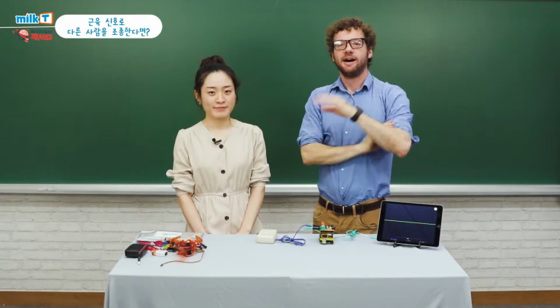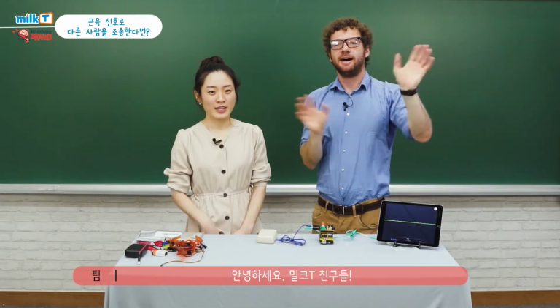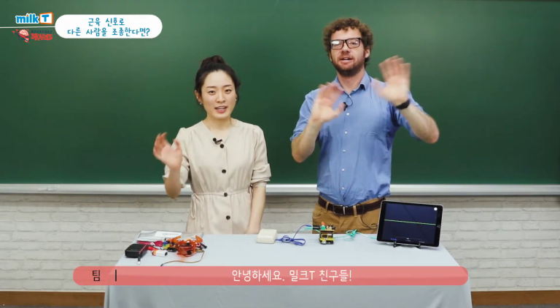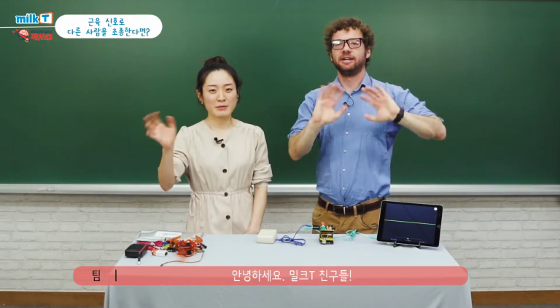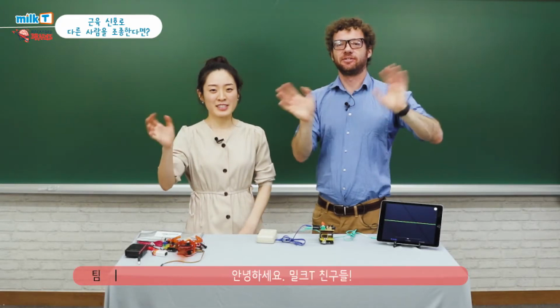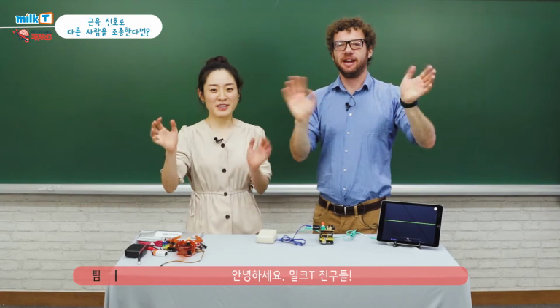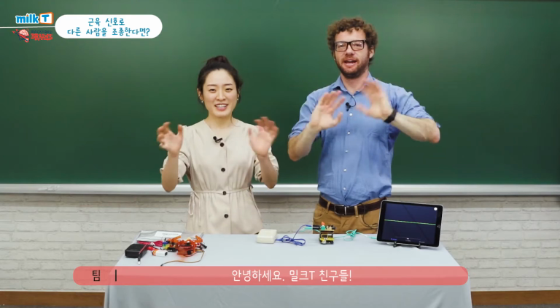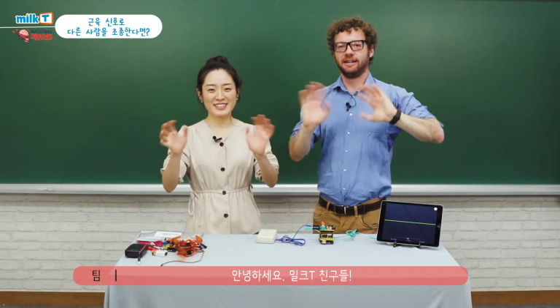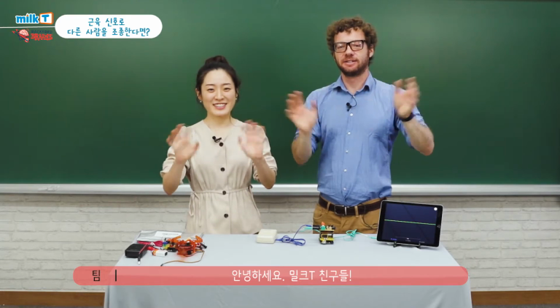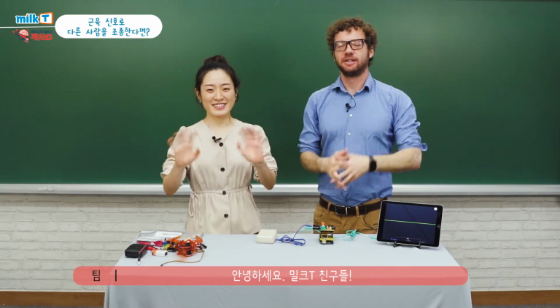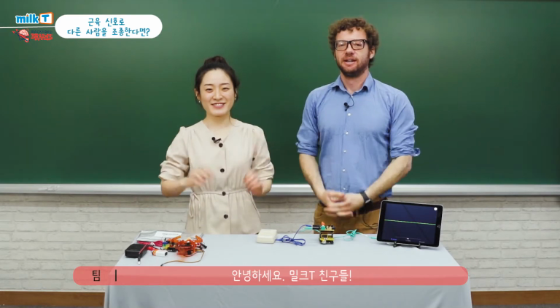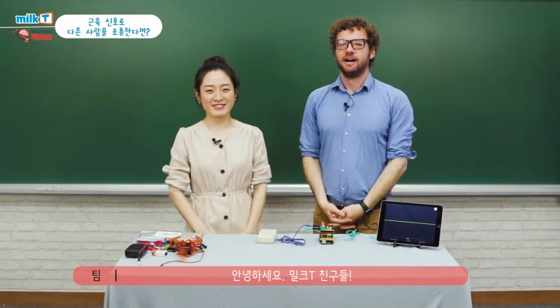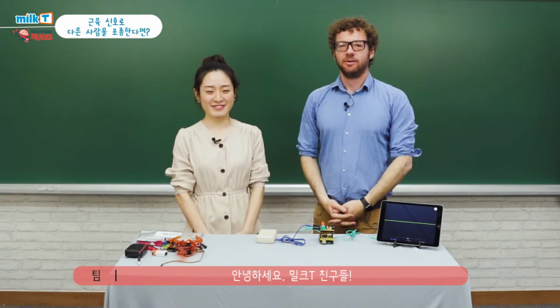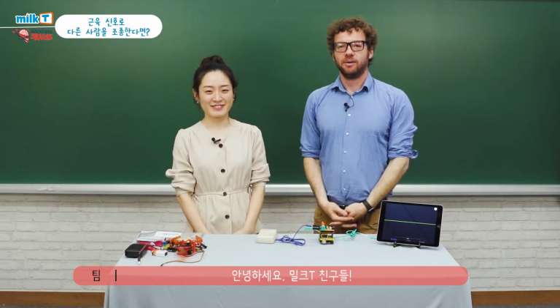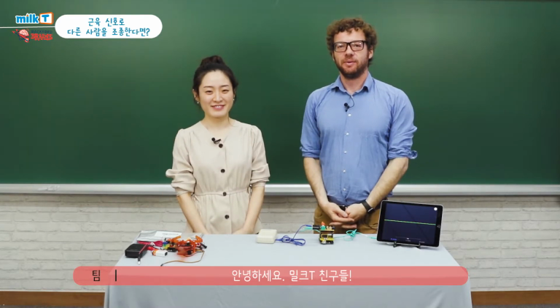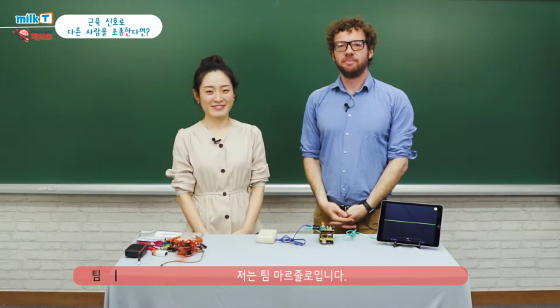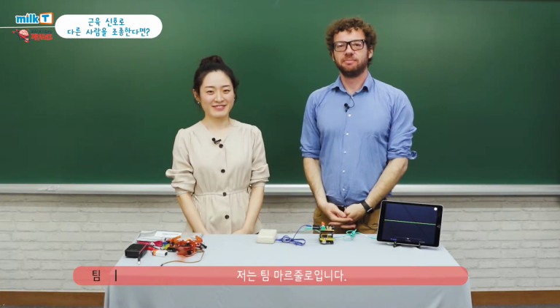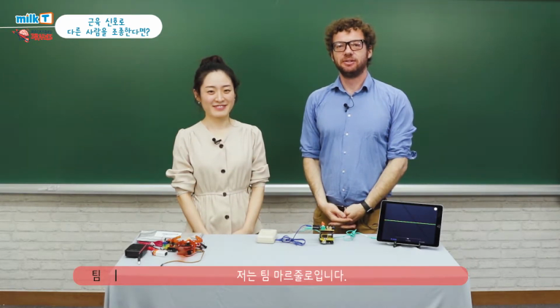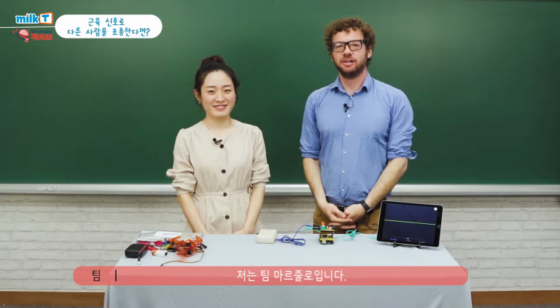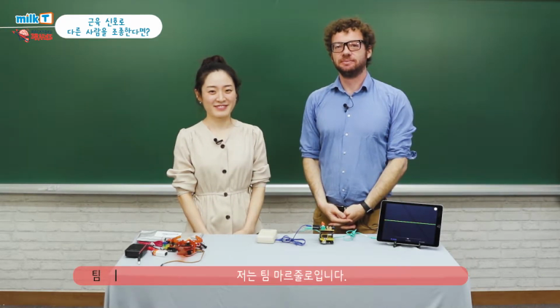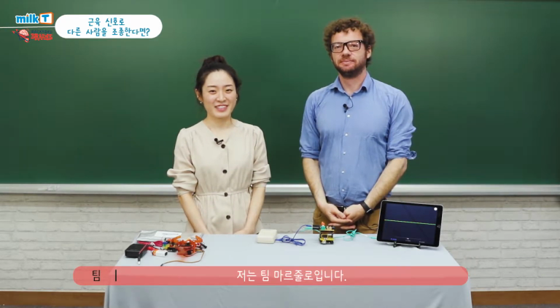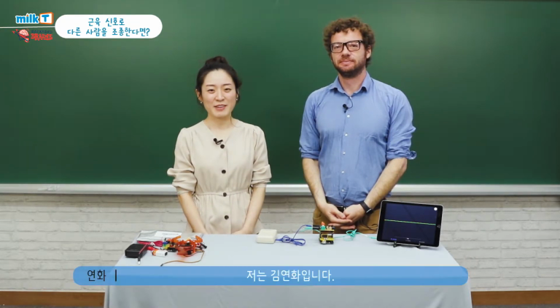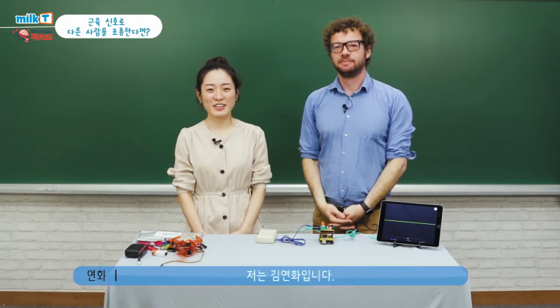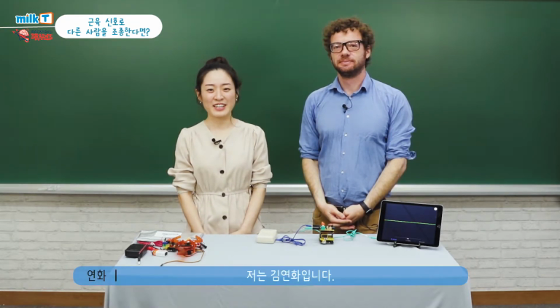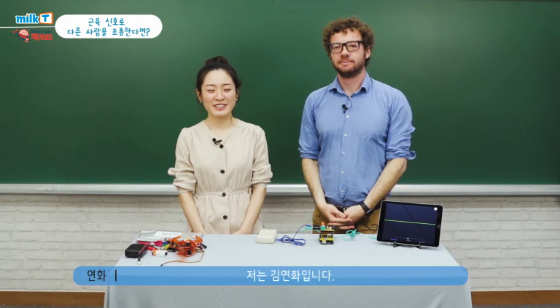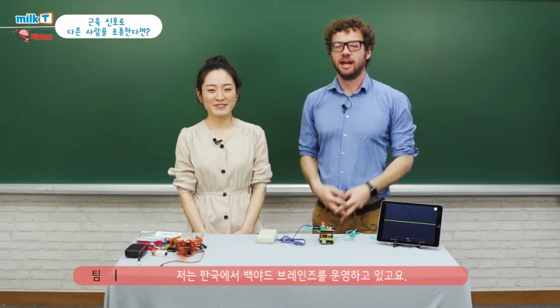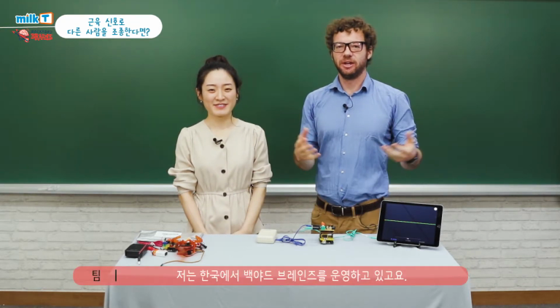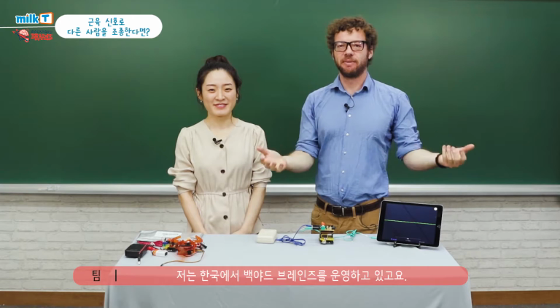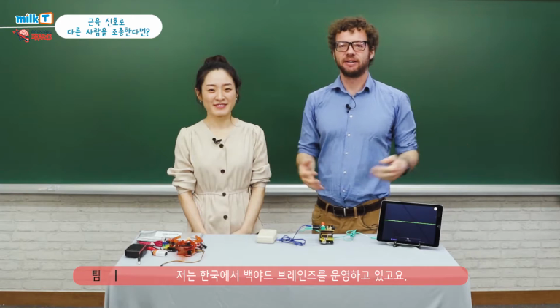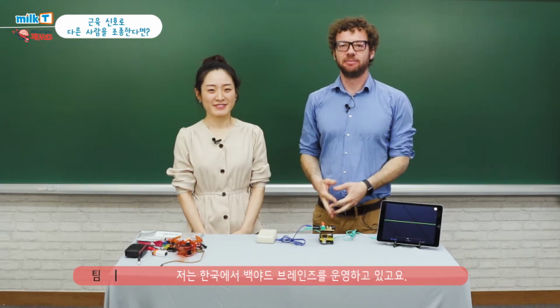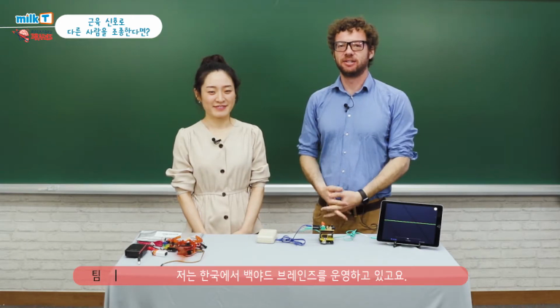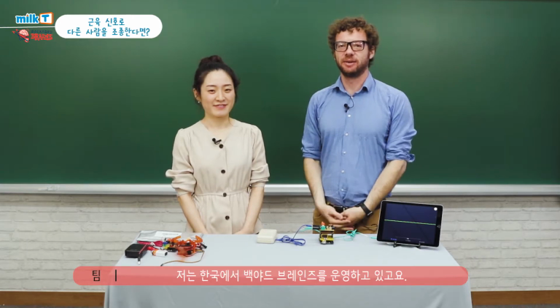Hi Milk Tea friends! I'm Tim Marzullo. I'm Yanah Kim. And we are Backyard Brains Korea.